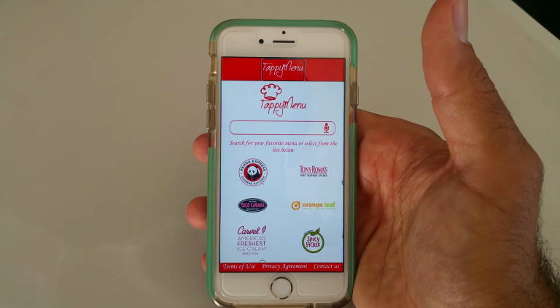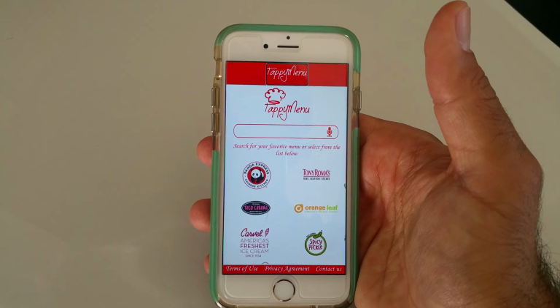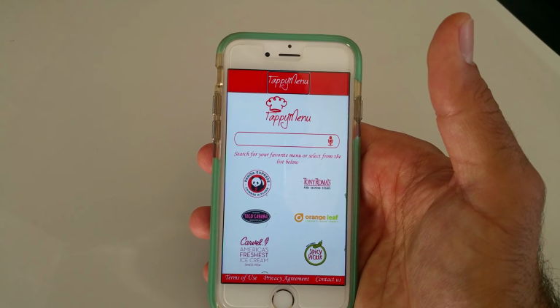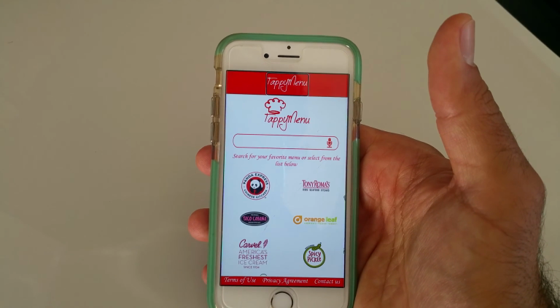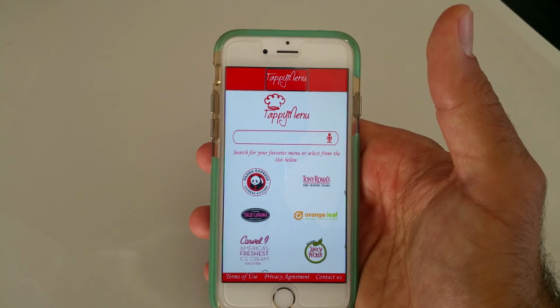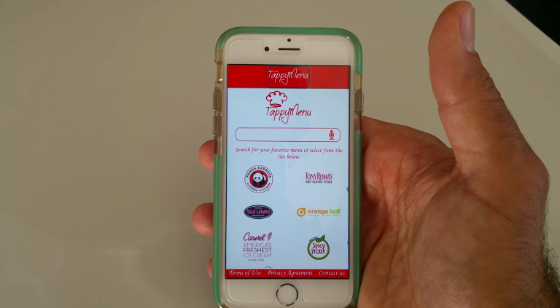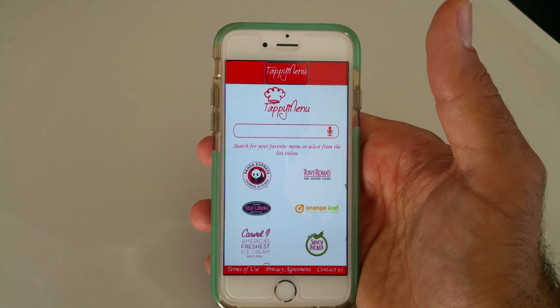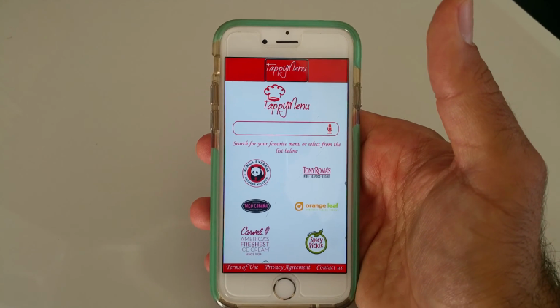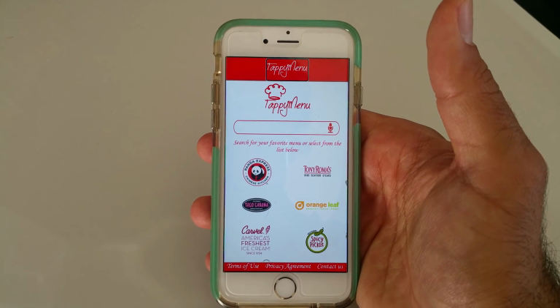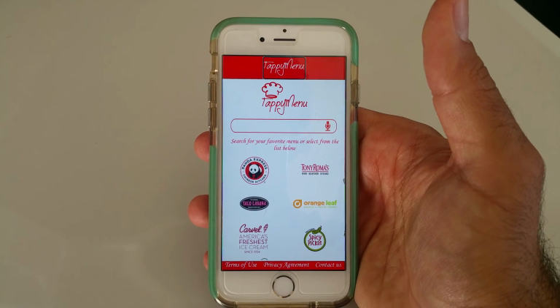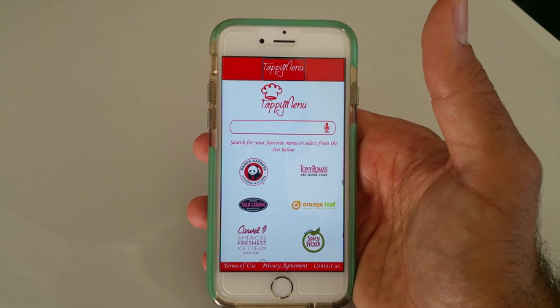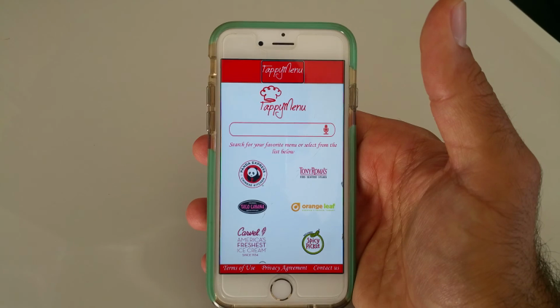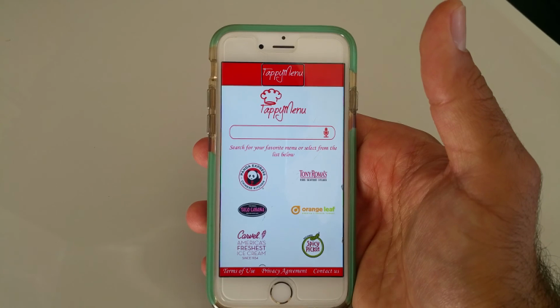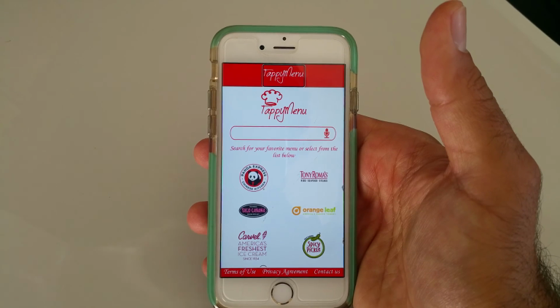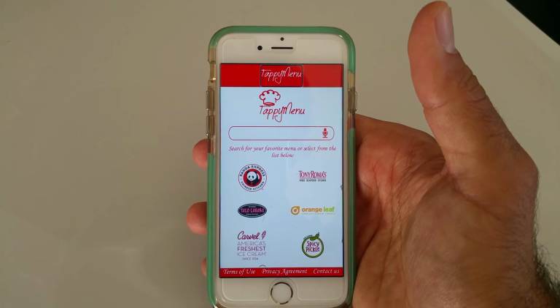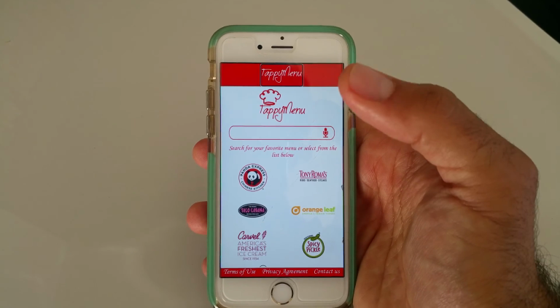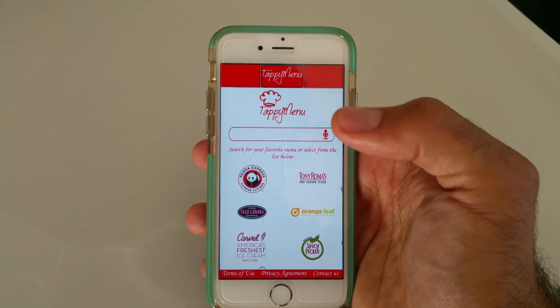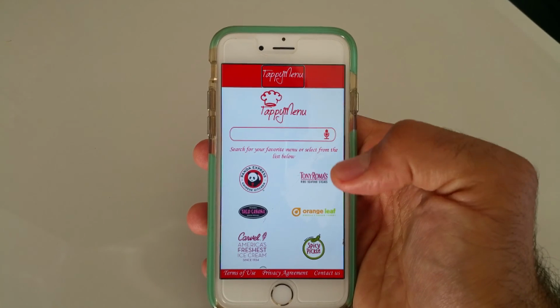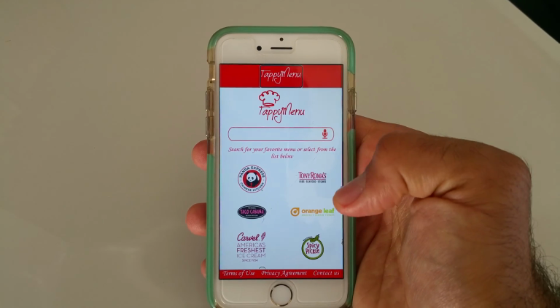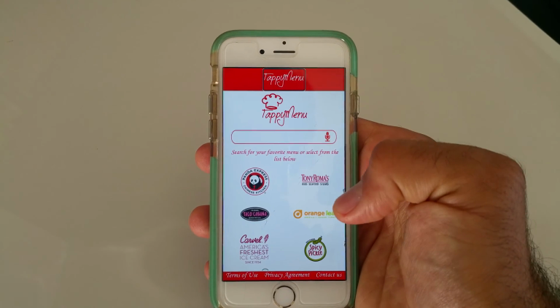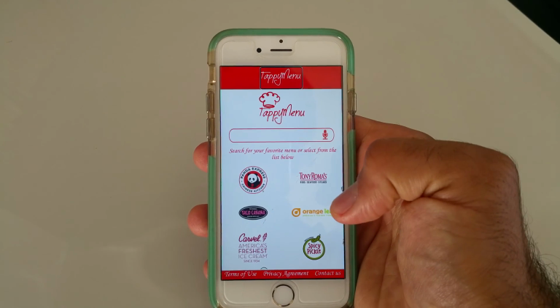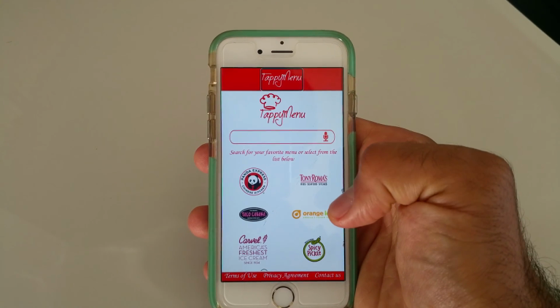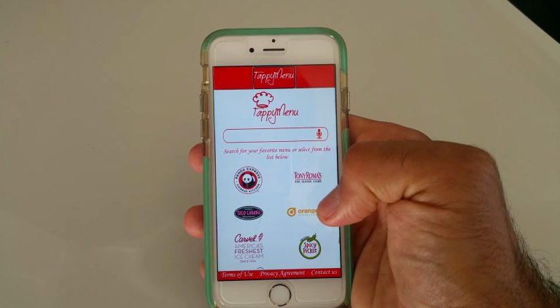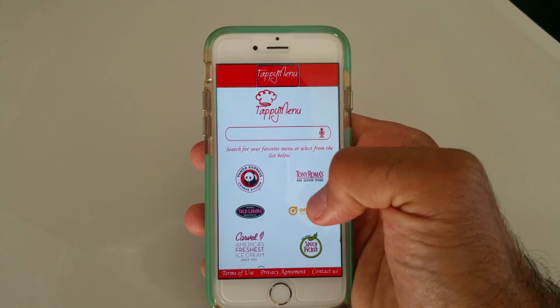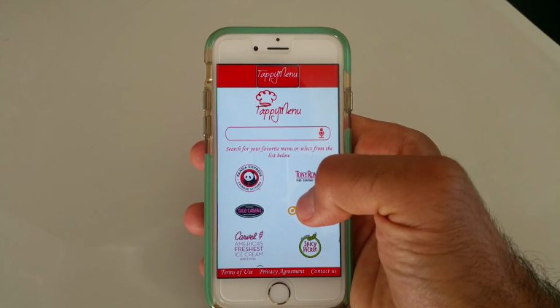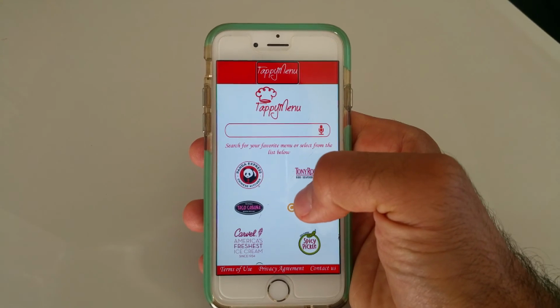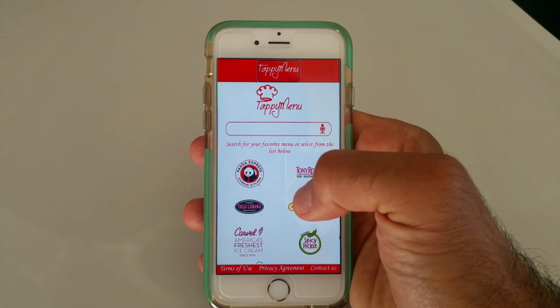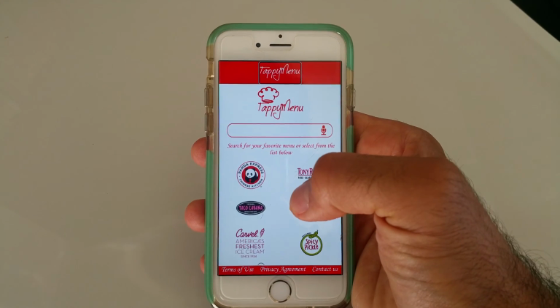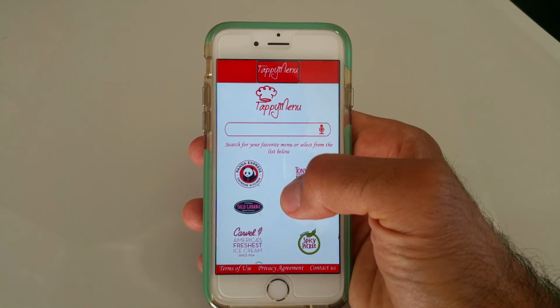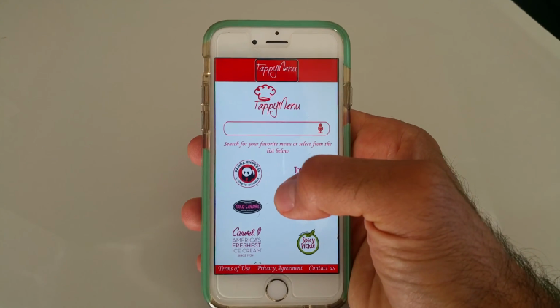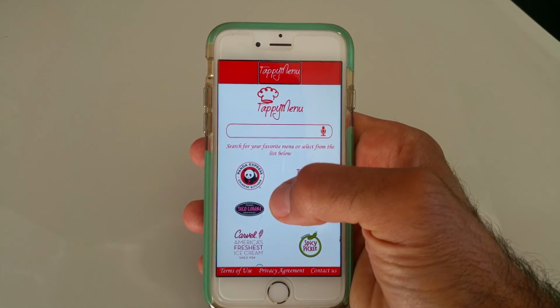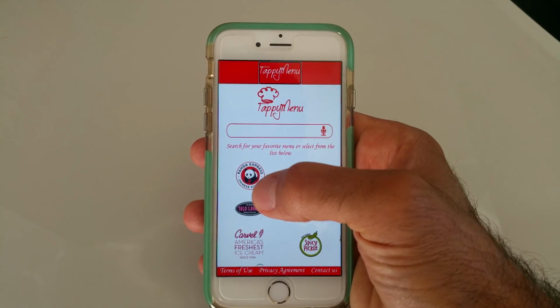For people with limited visibility who can still make out logos and objects, they can simply tap where they would like to go.